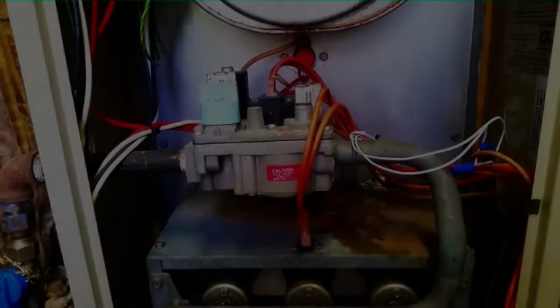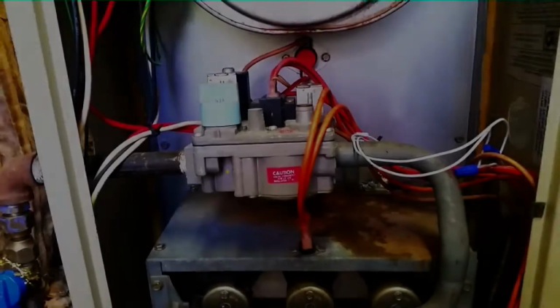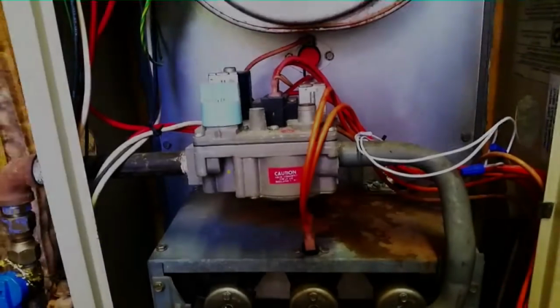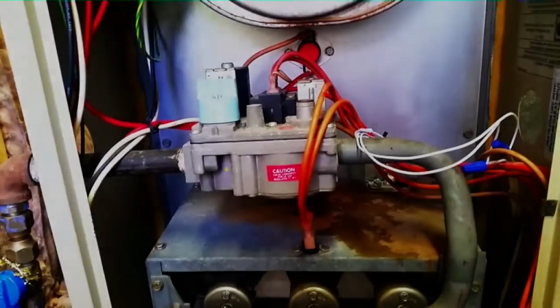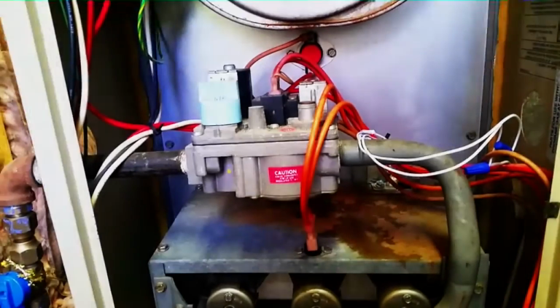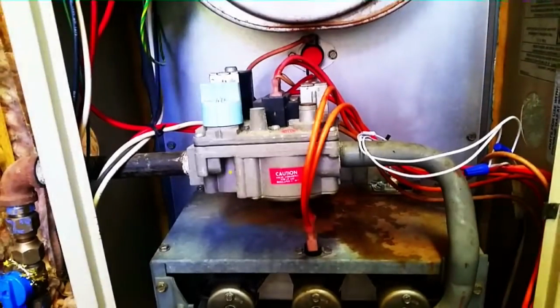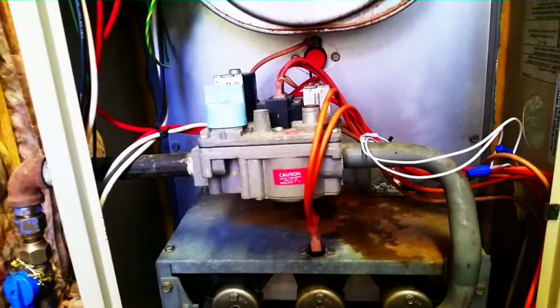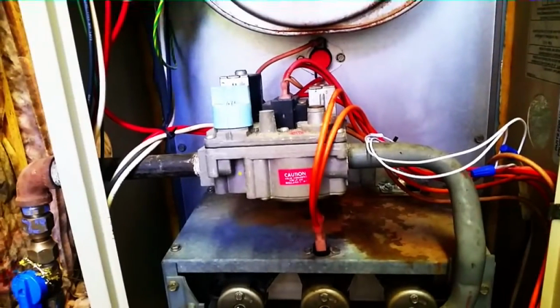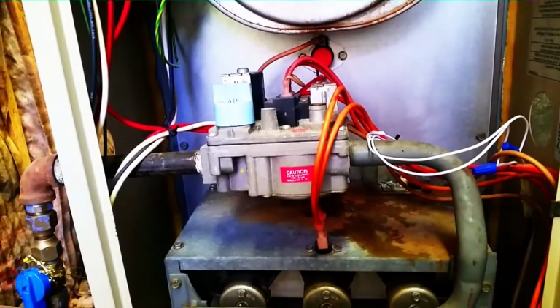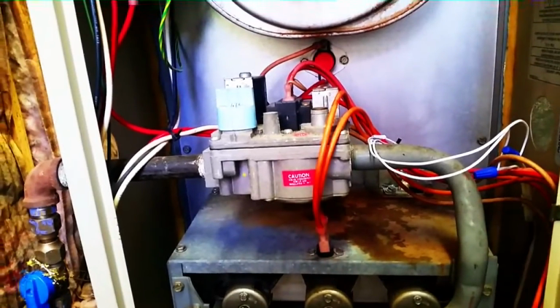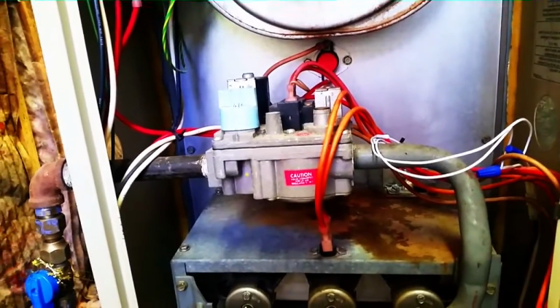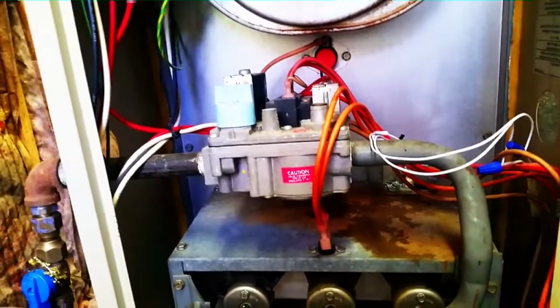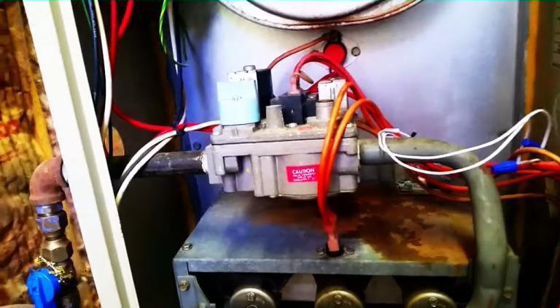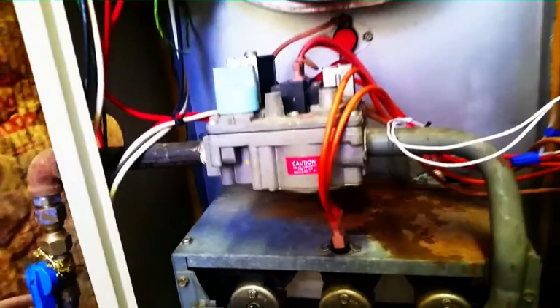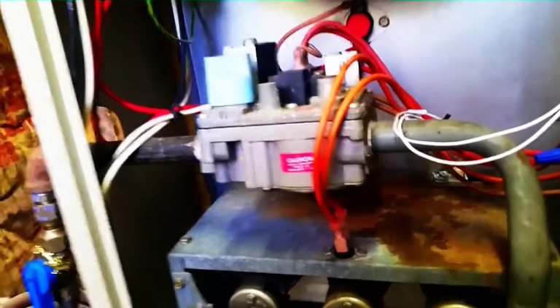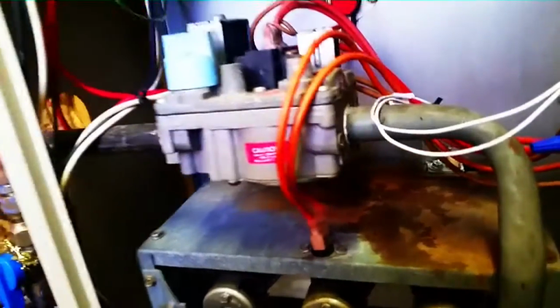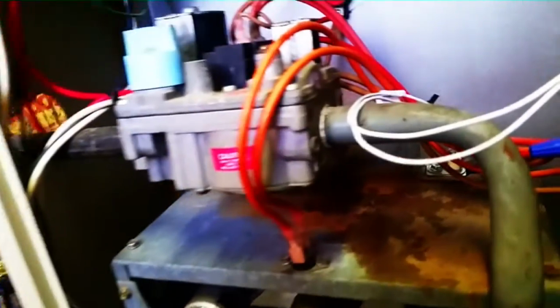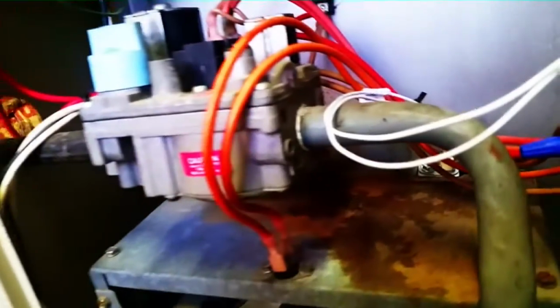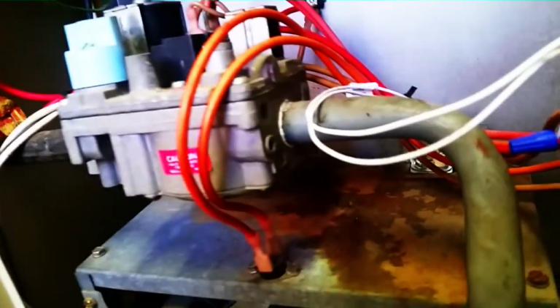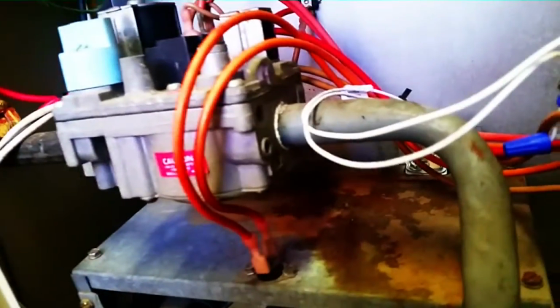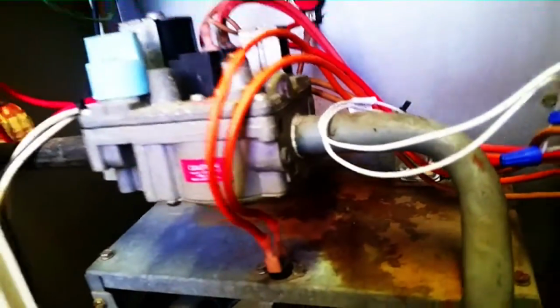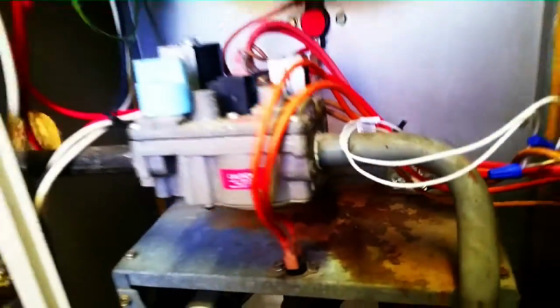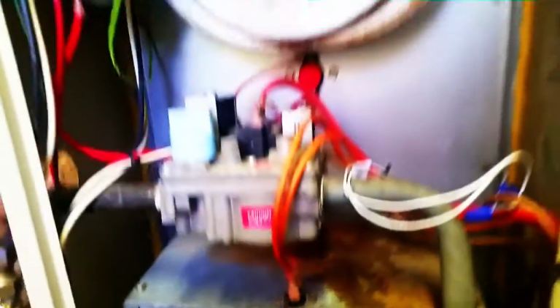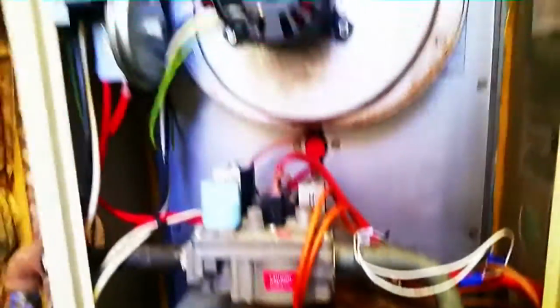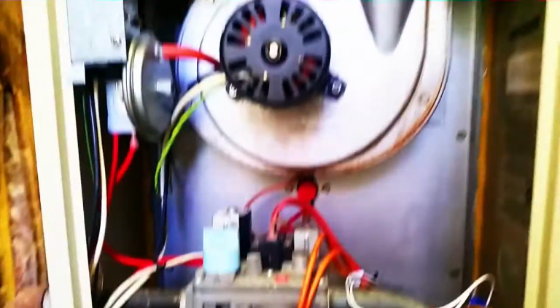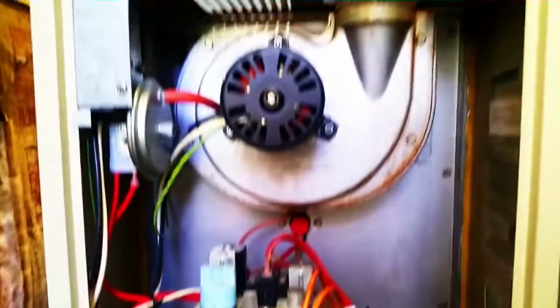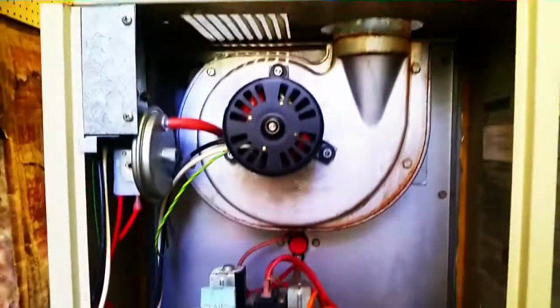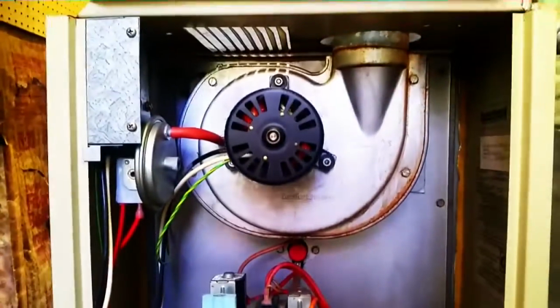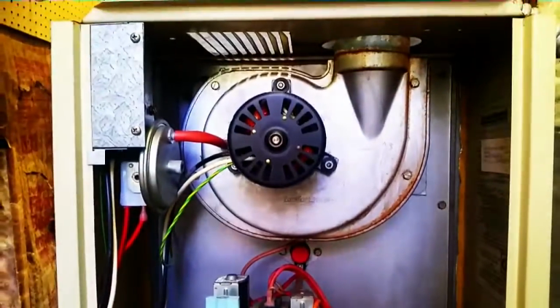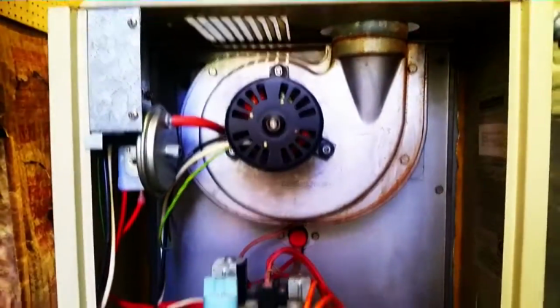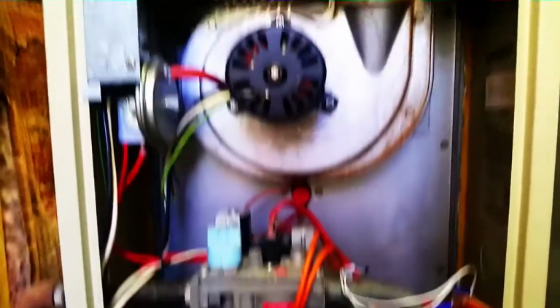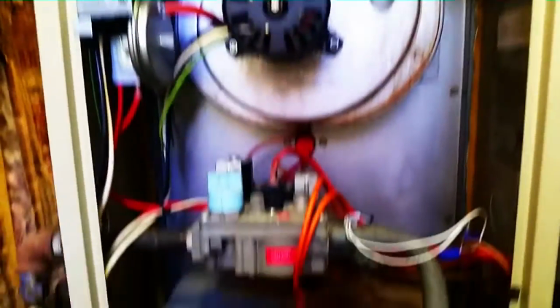Today we are hooking up a manometer to a gas furnace. This is an old 80% gas furnace, Snyder General.